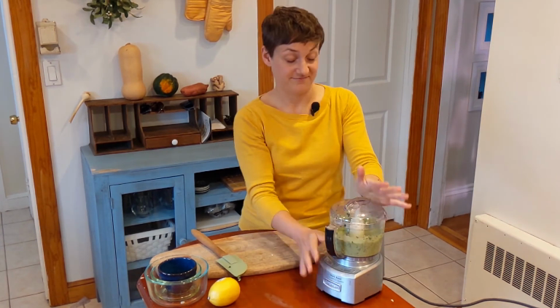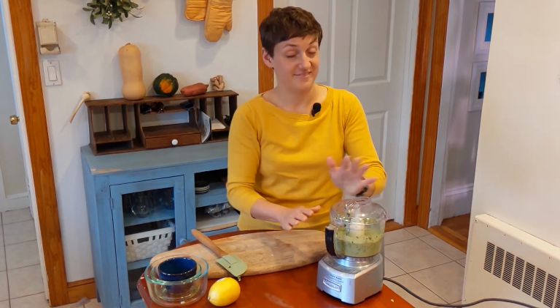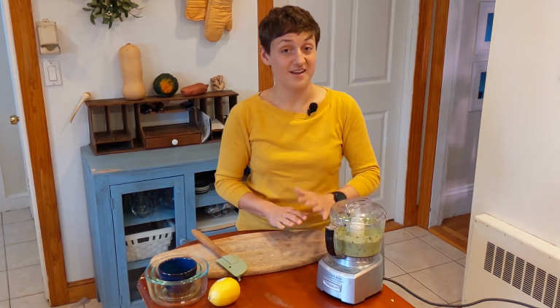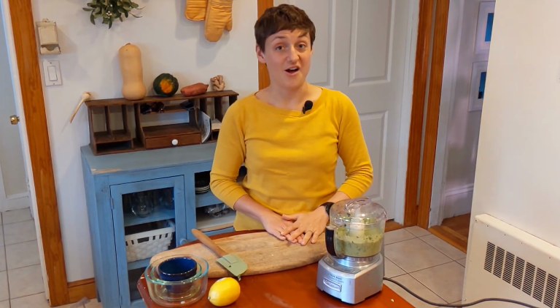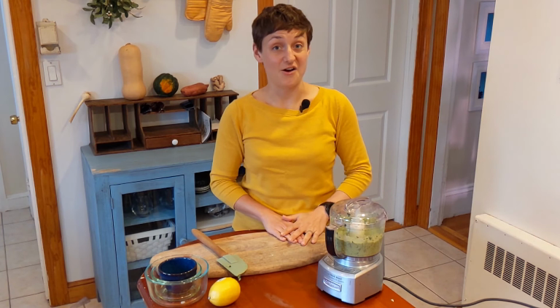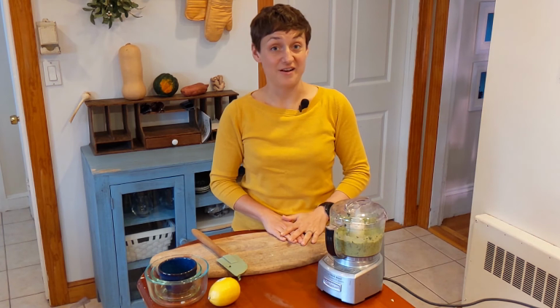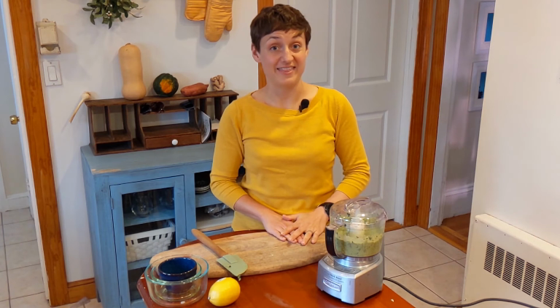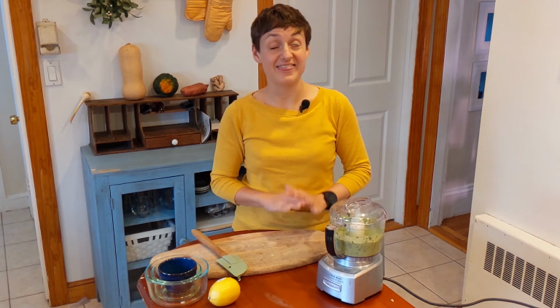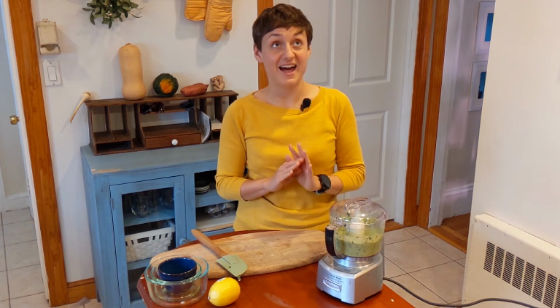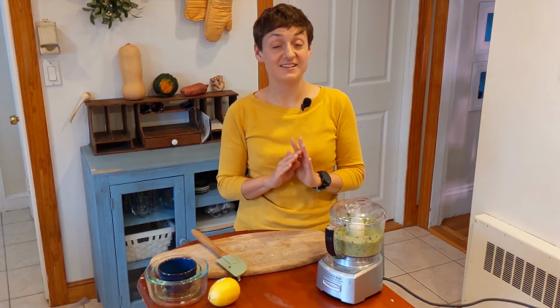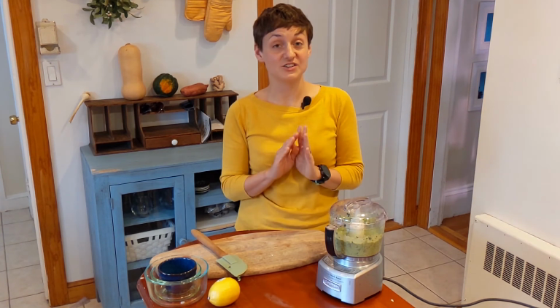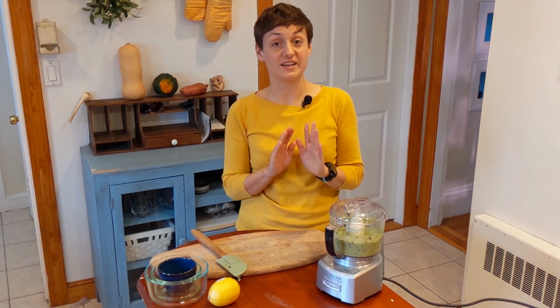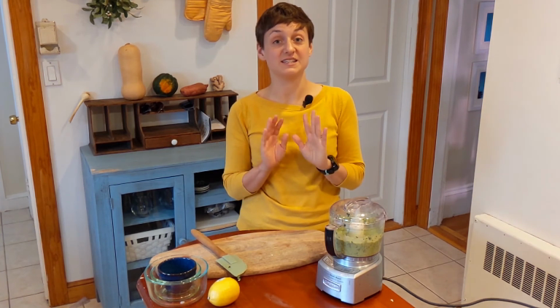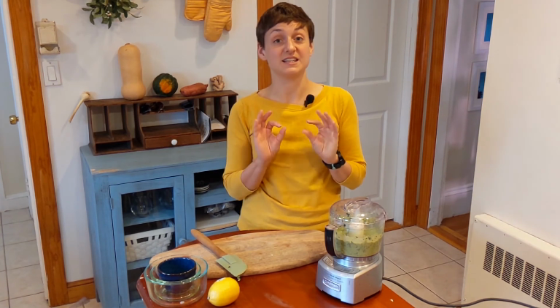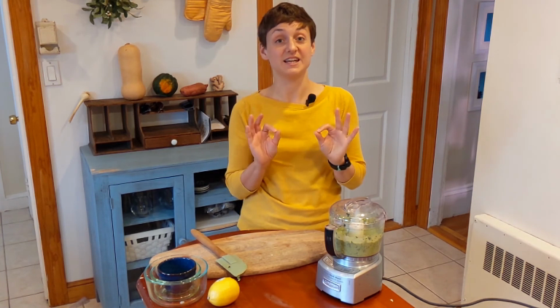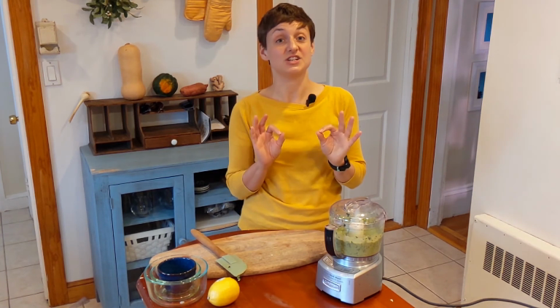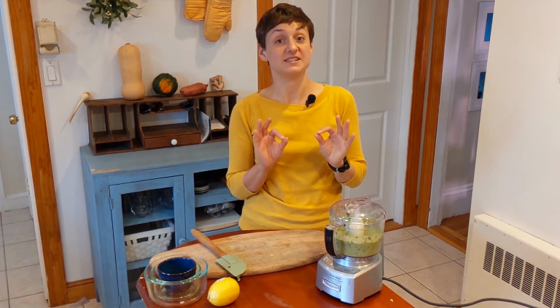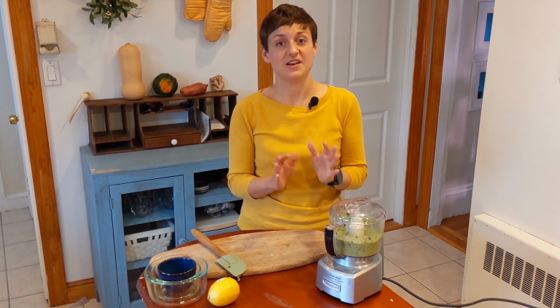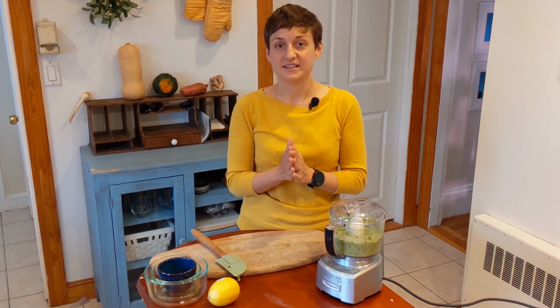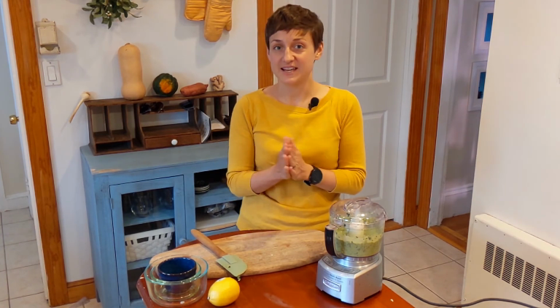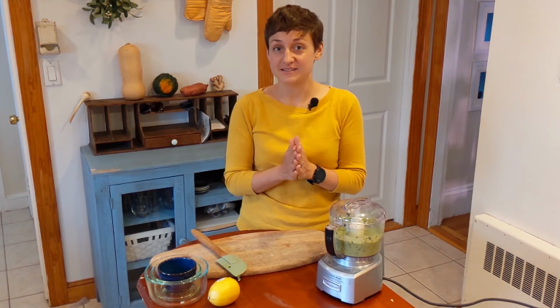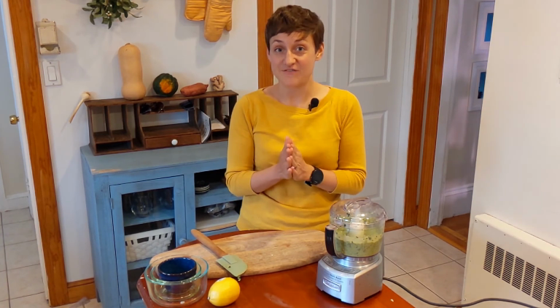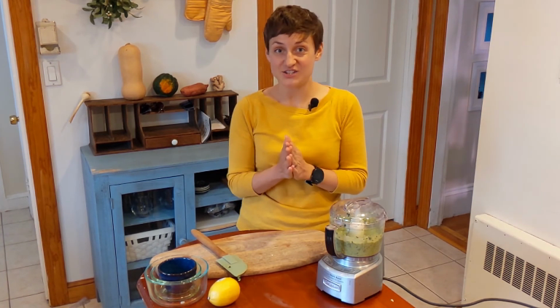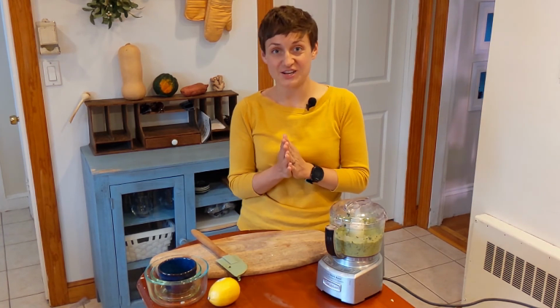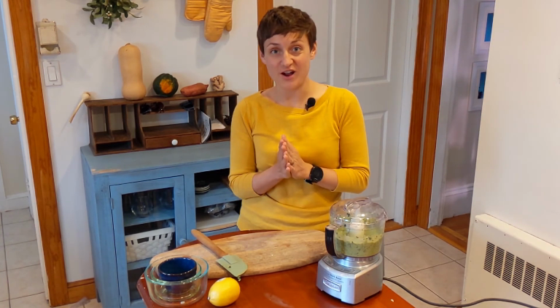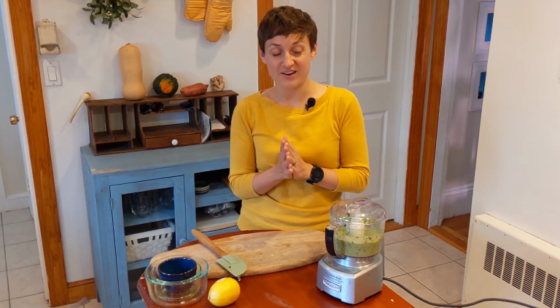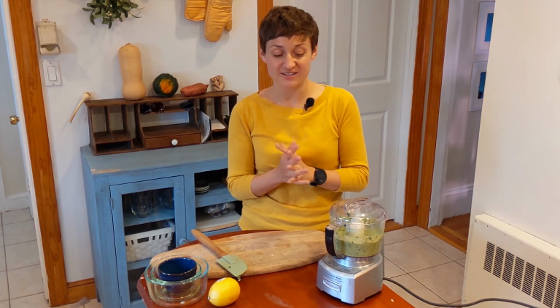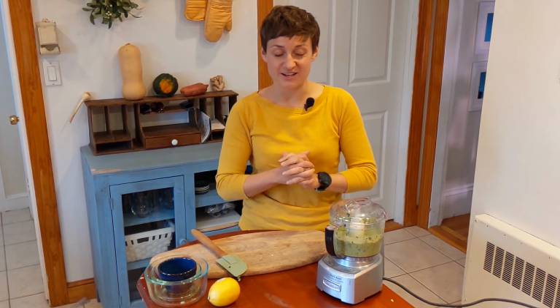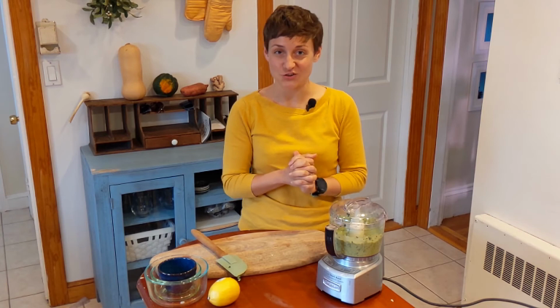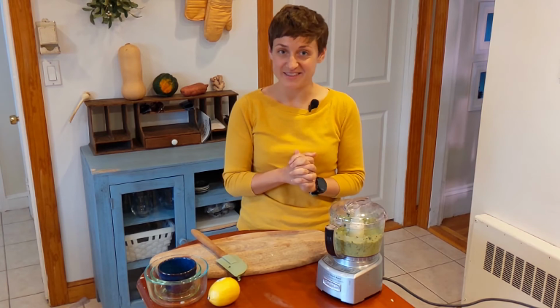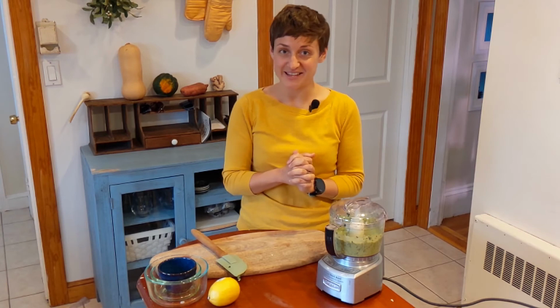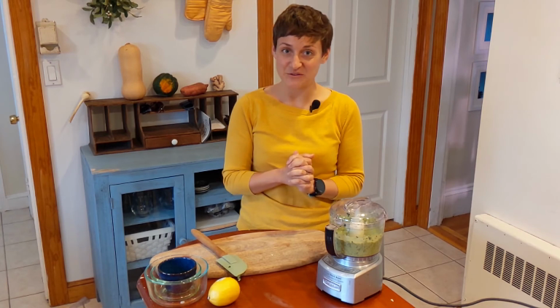That is looking delicious! Let's get some veggies and crackers and try this out.